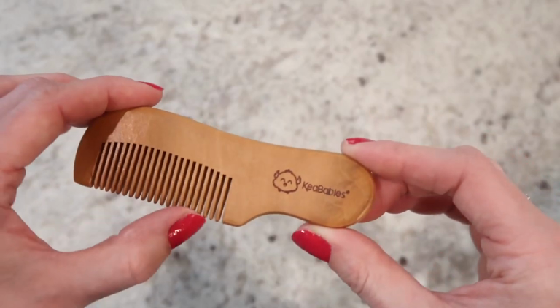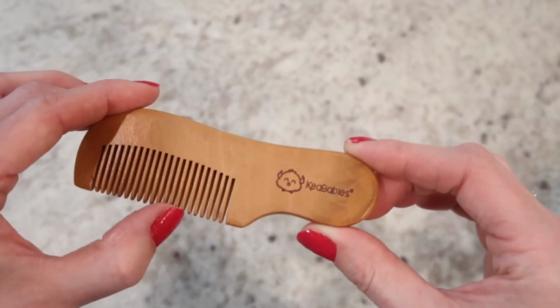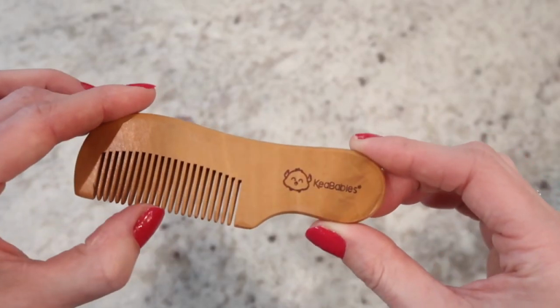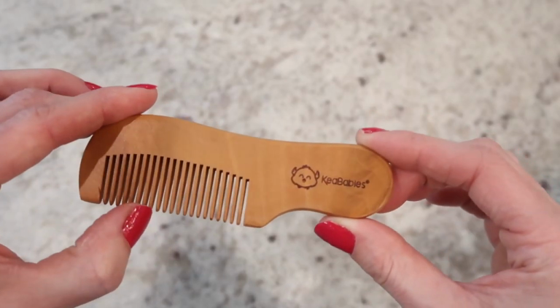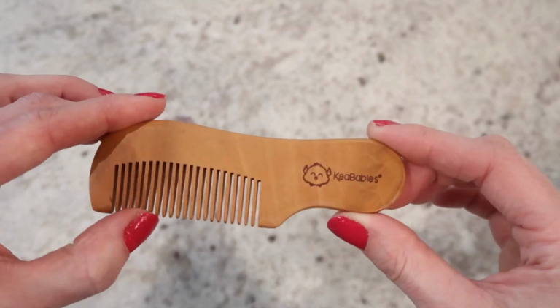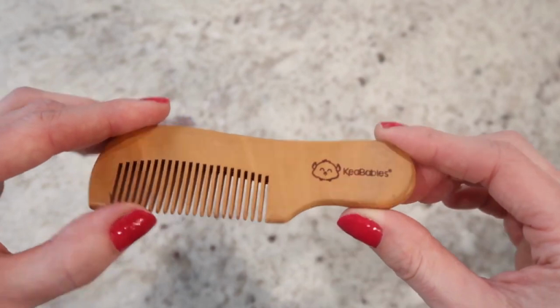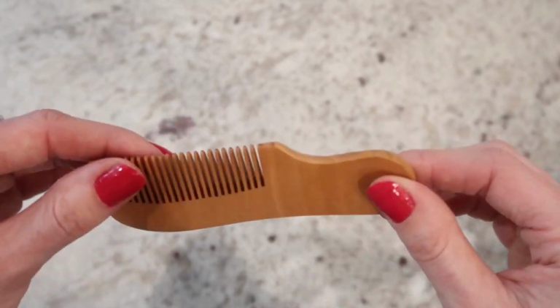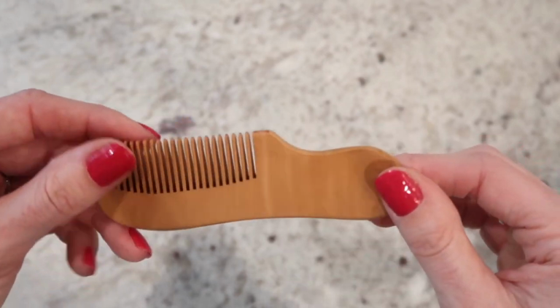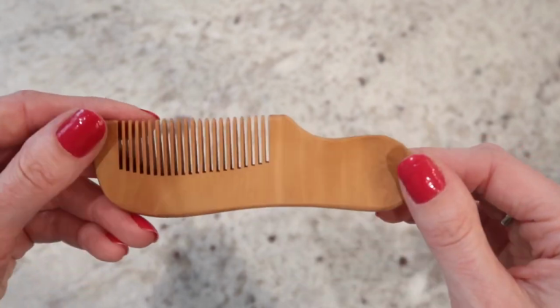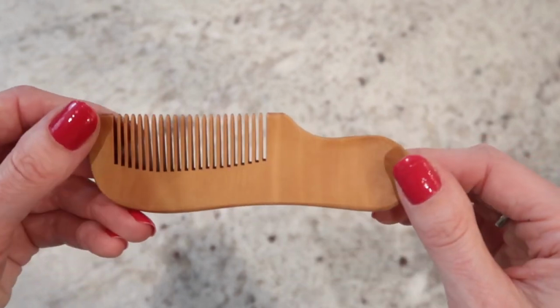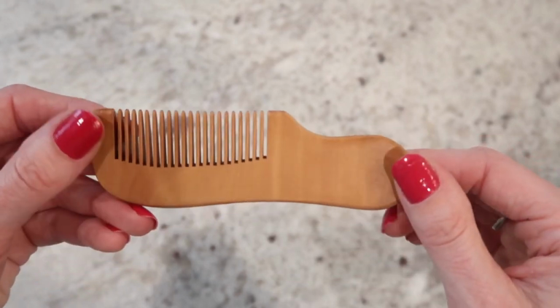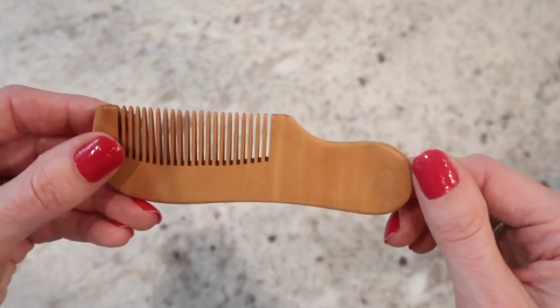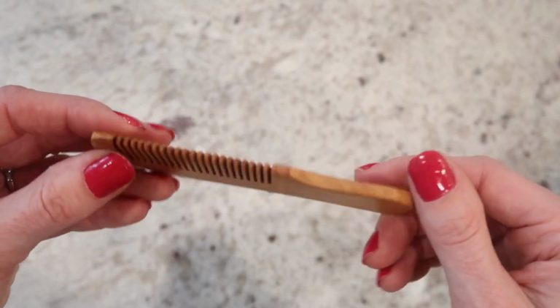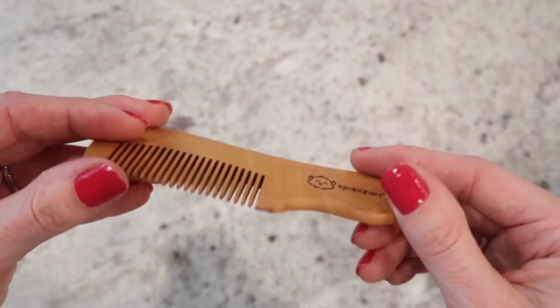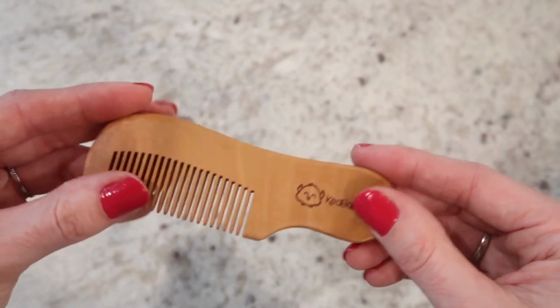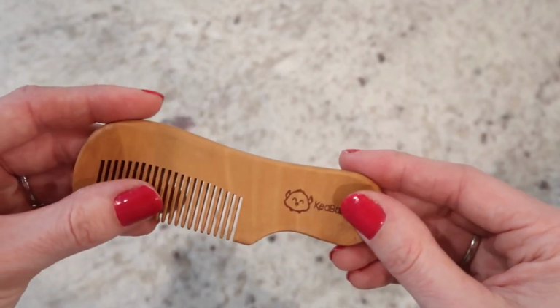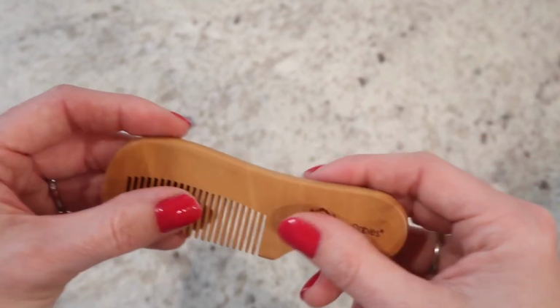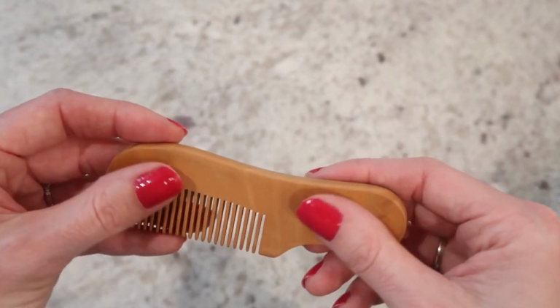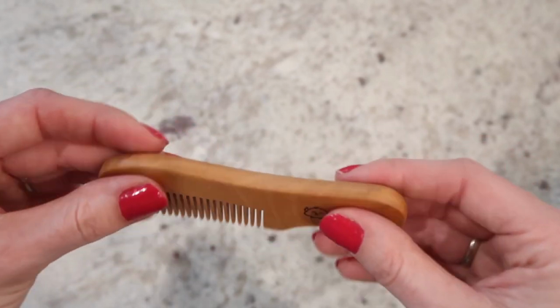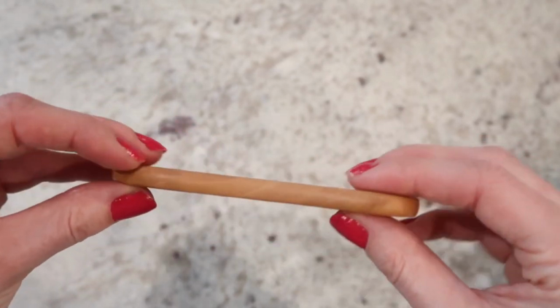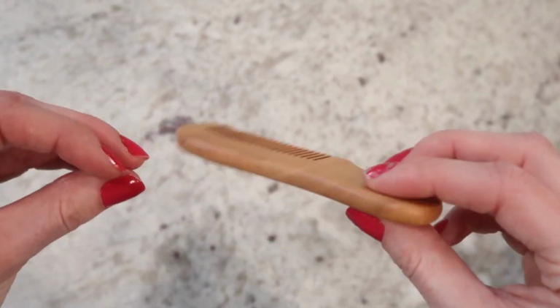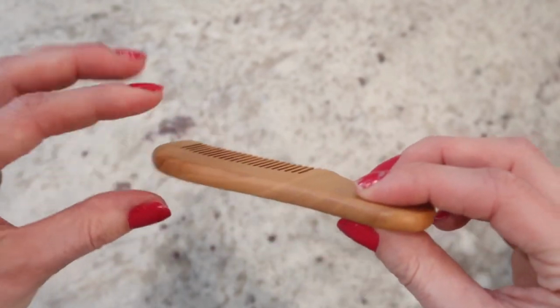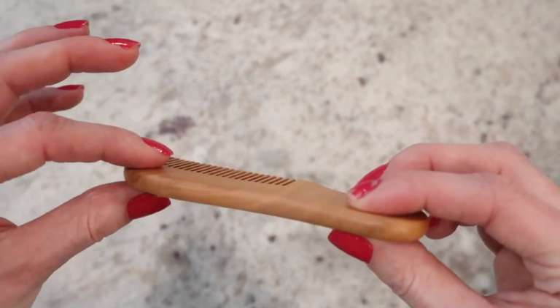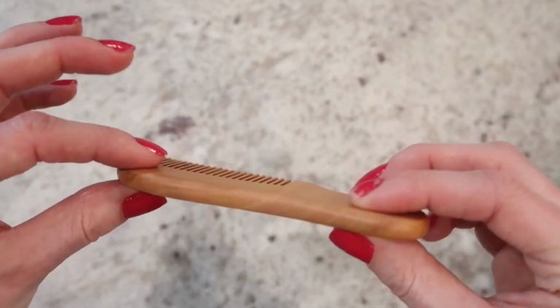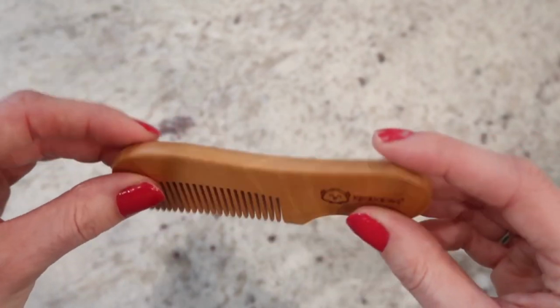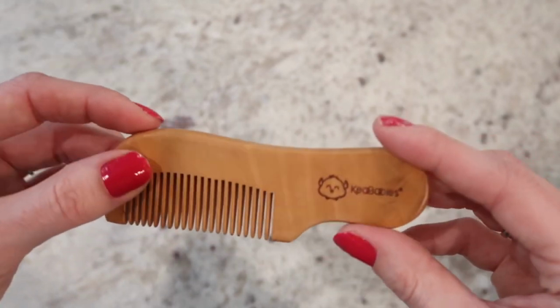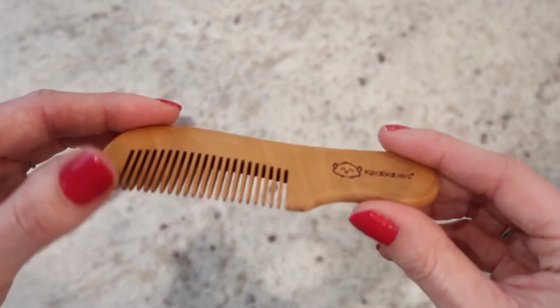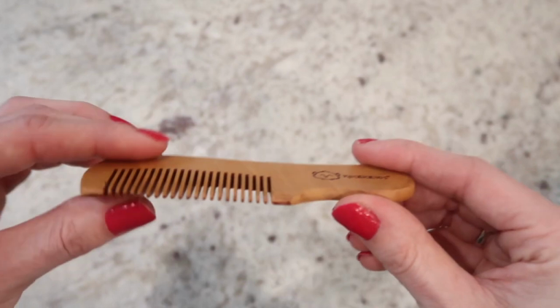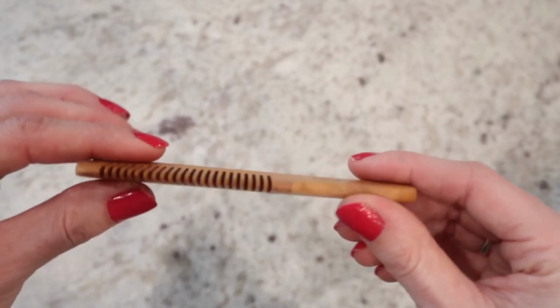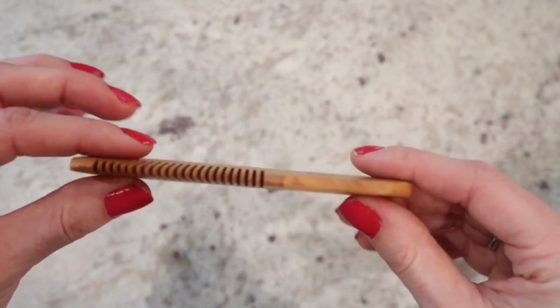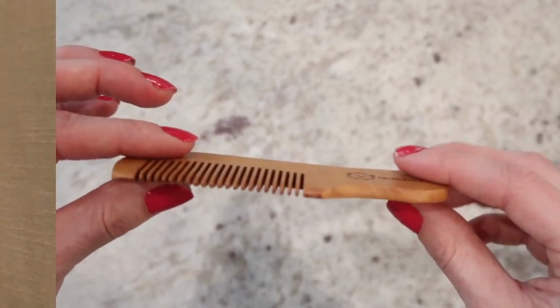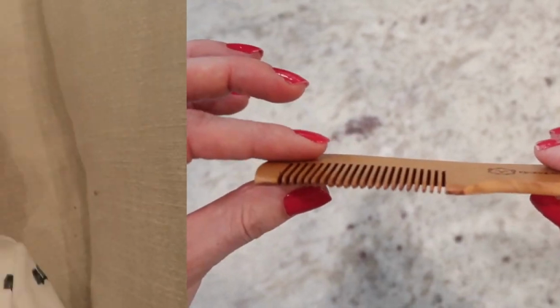This one is nice because it is small — you can easily fit it in your purse or even your pocket if you wanted to.